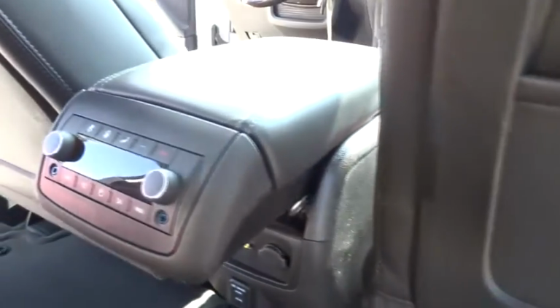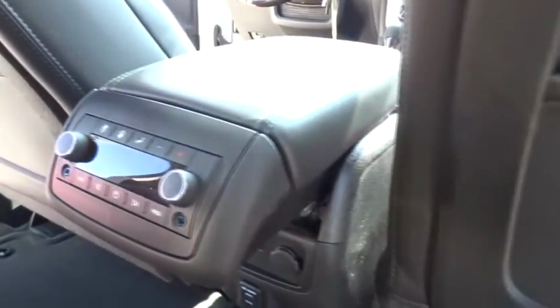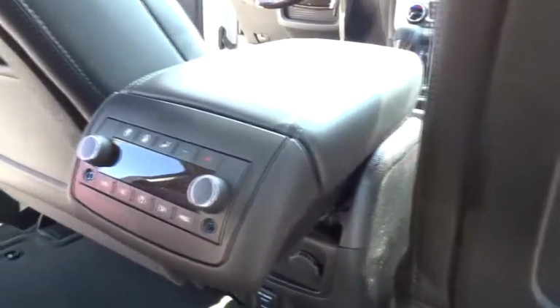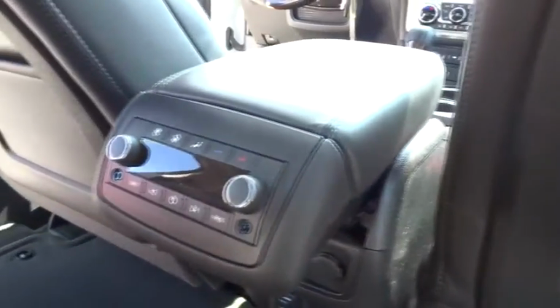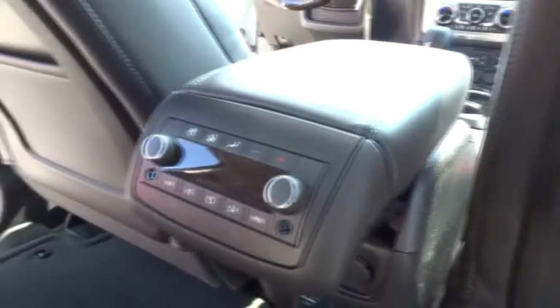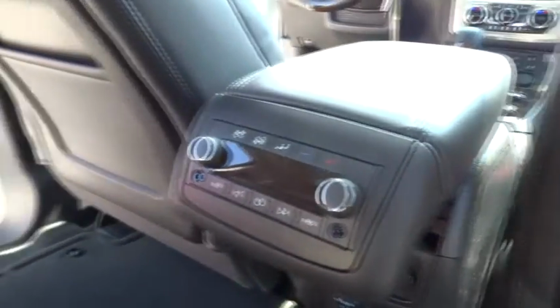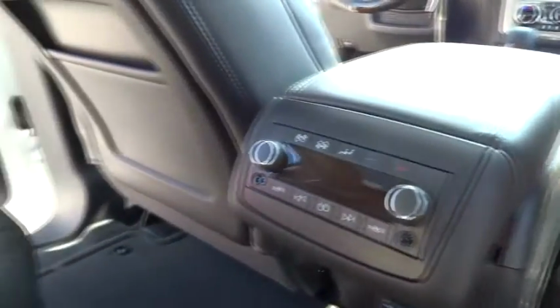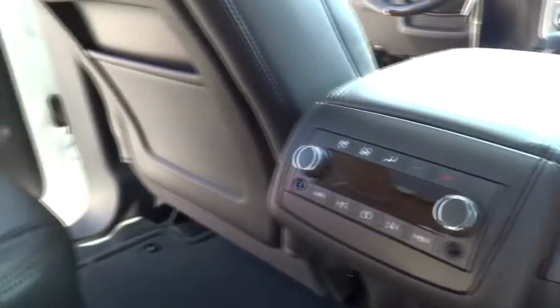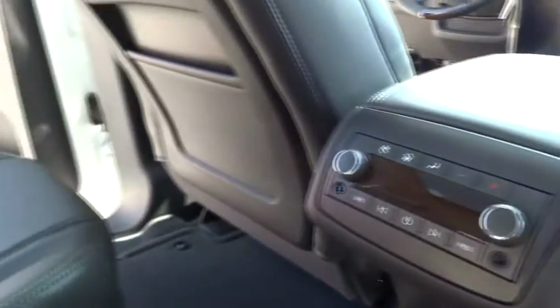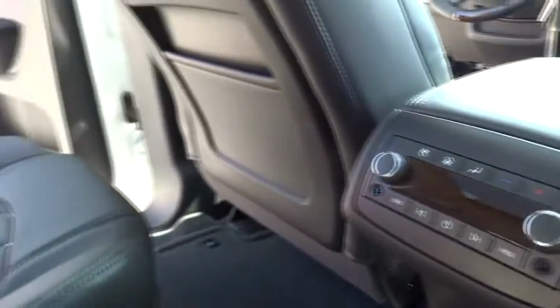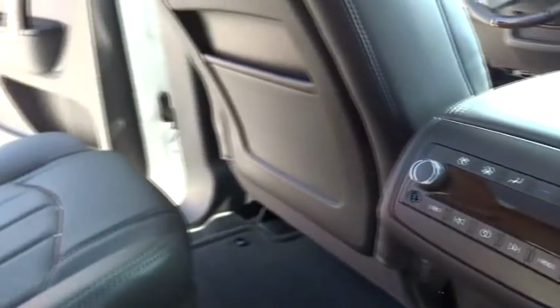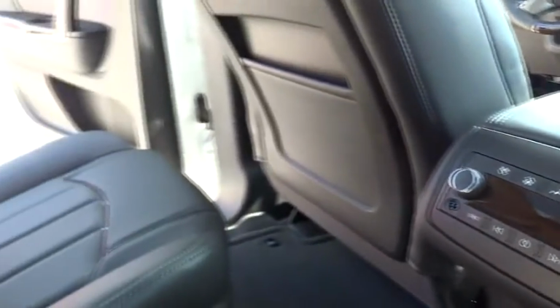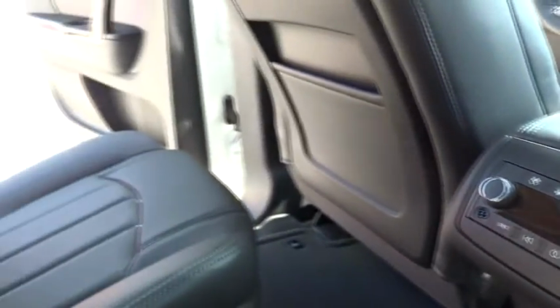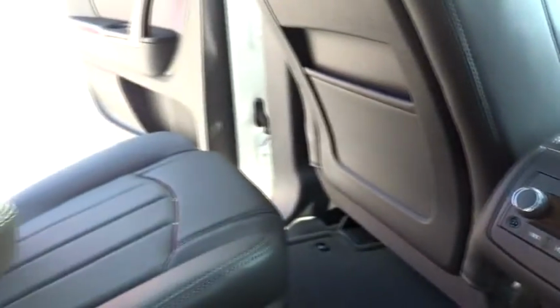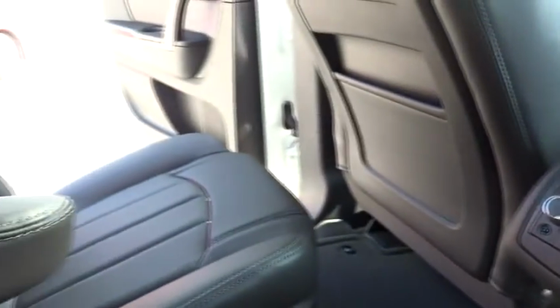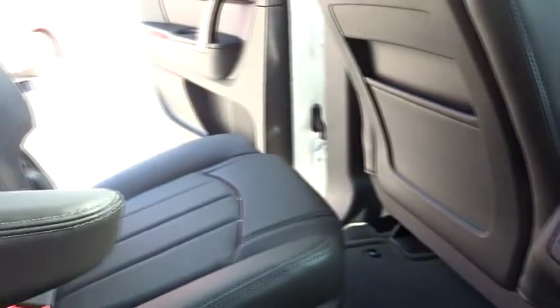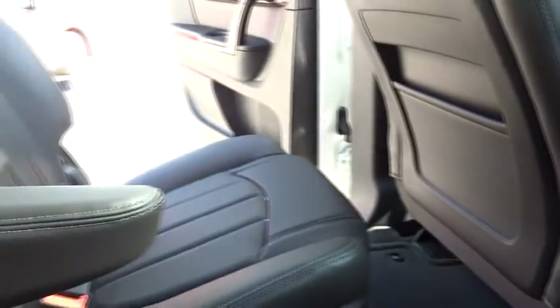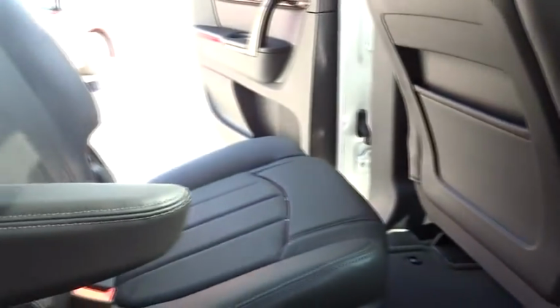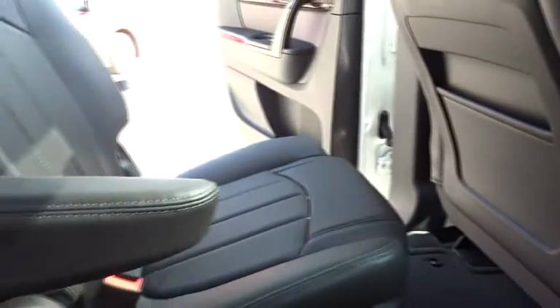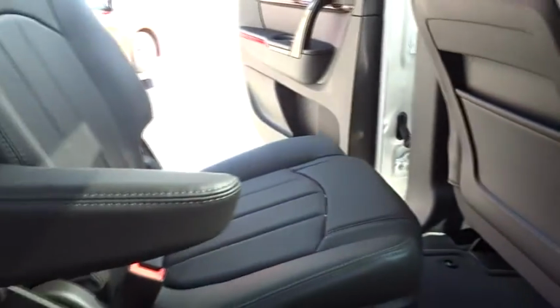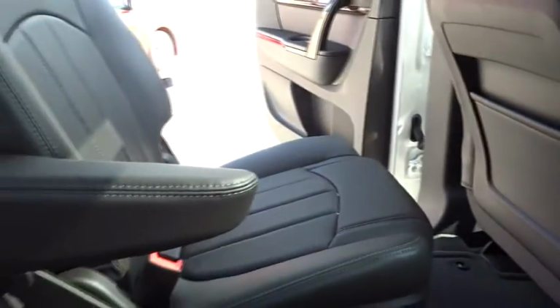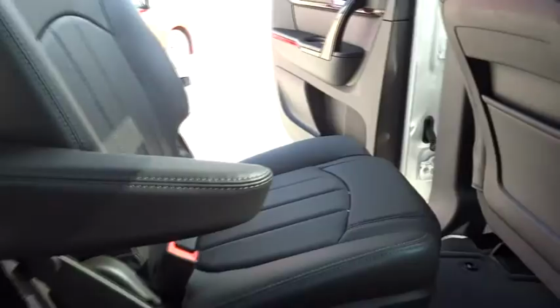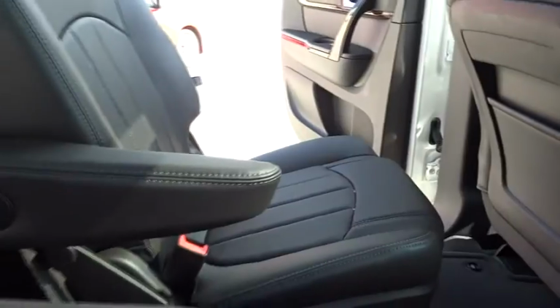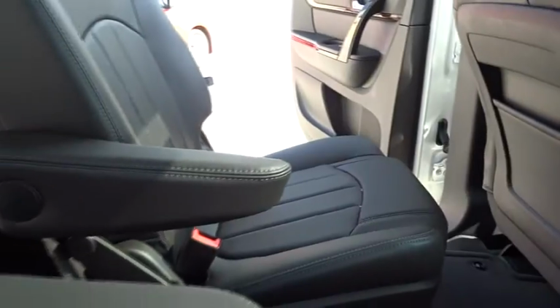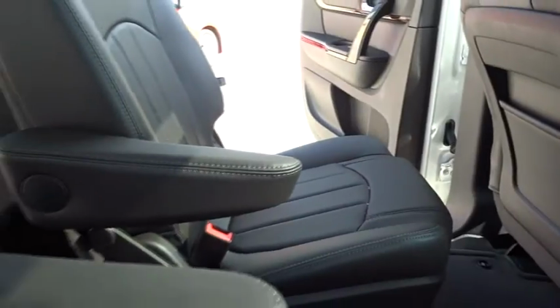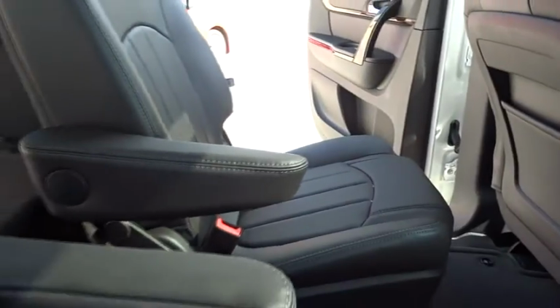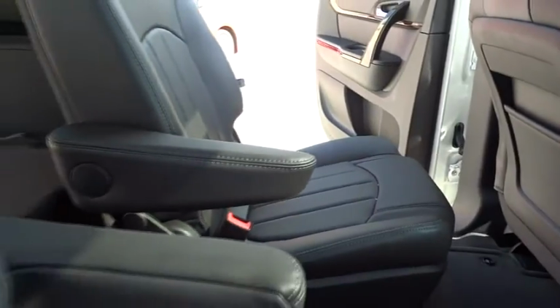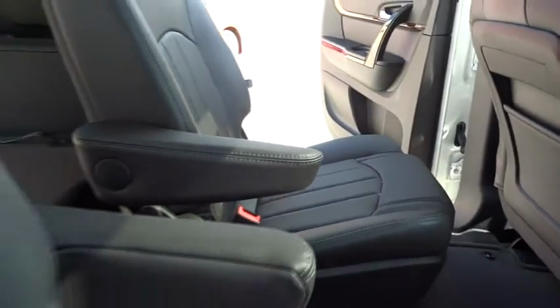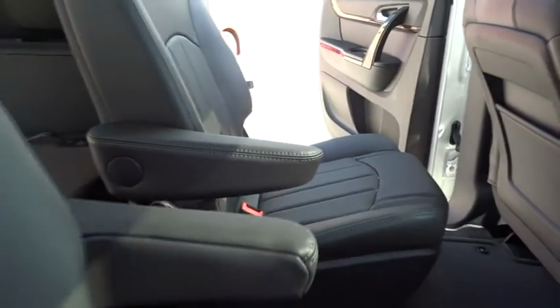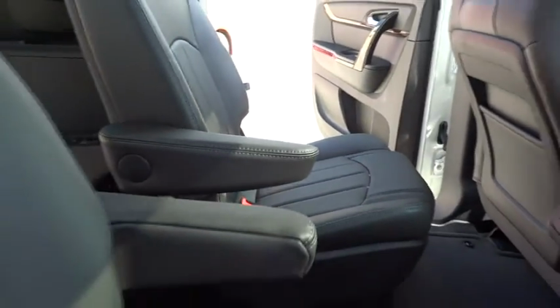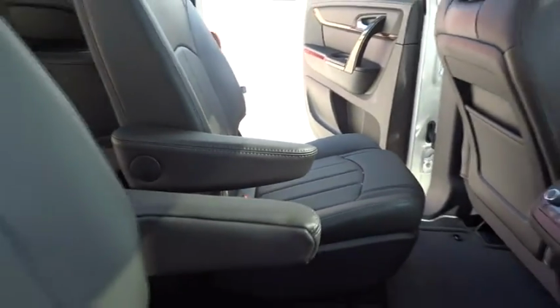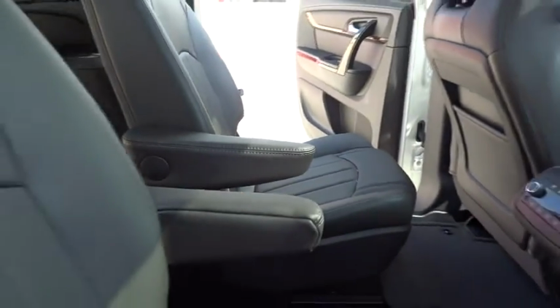Keyless start, keyless entry, floor mats, heated and cooled front seats.